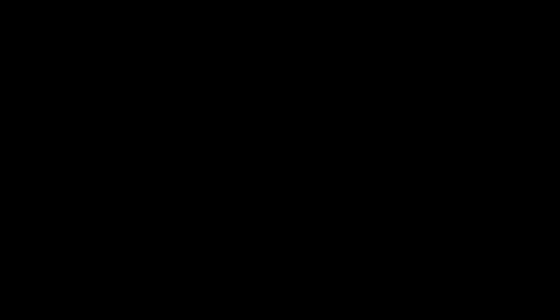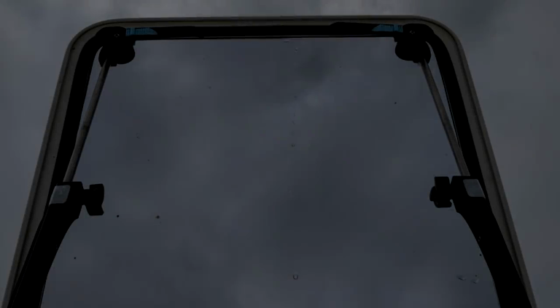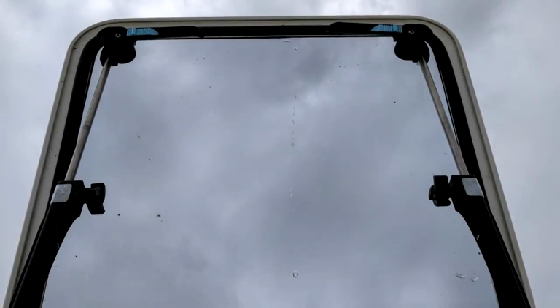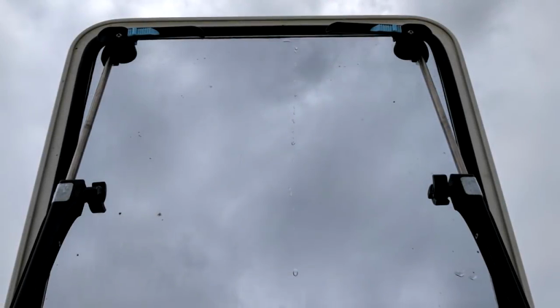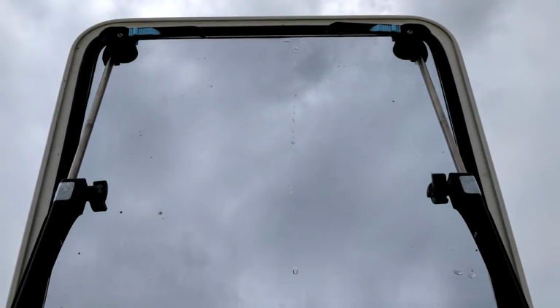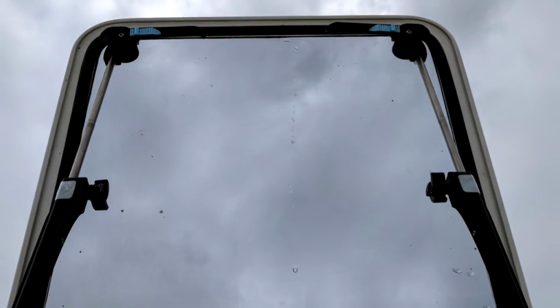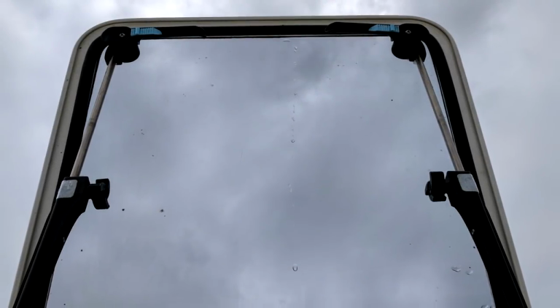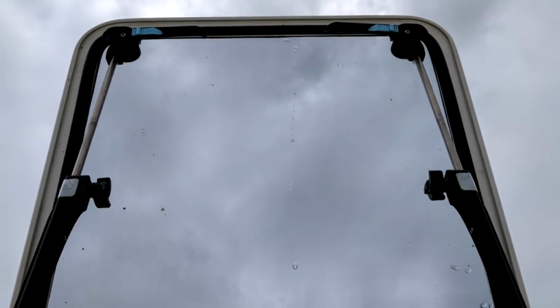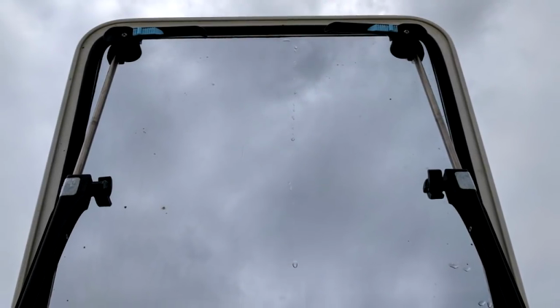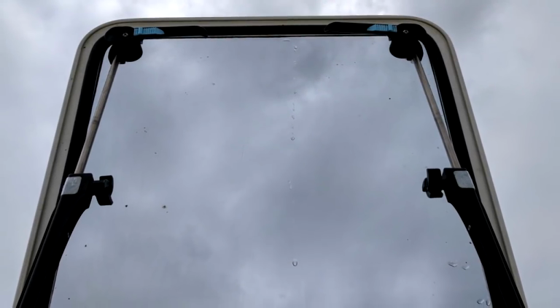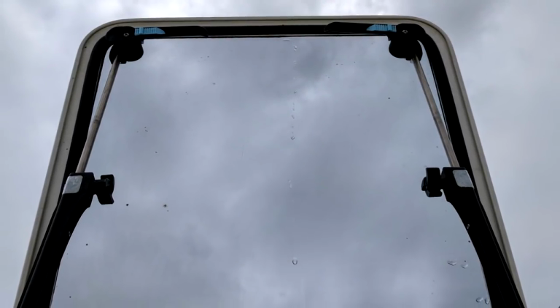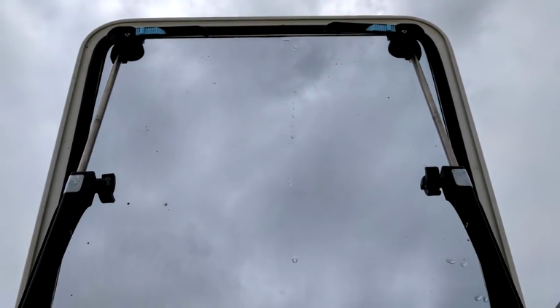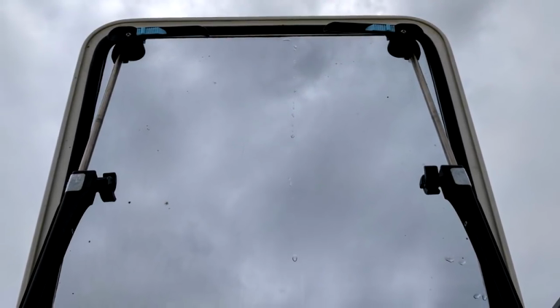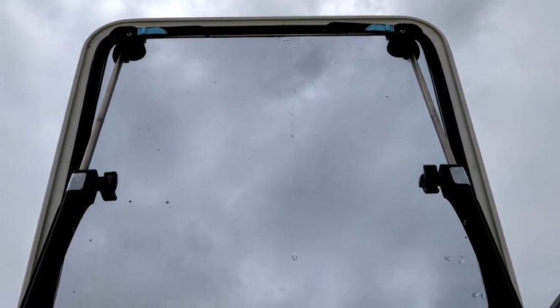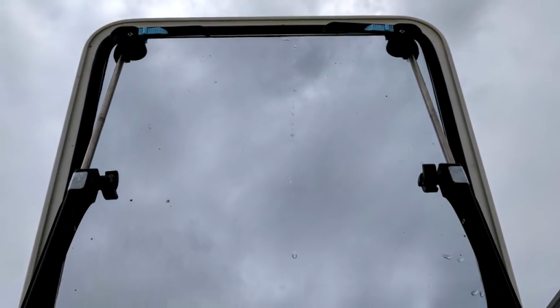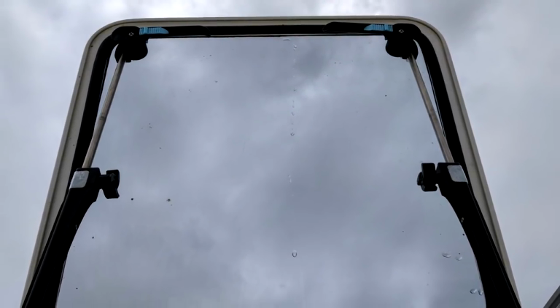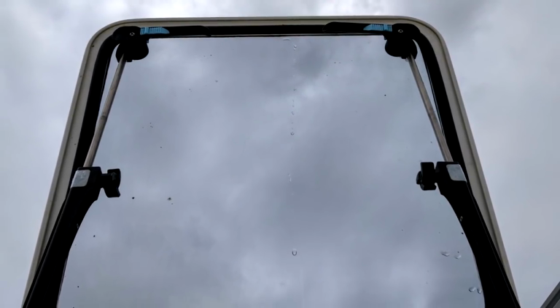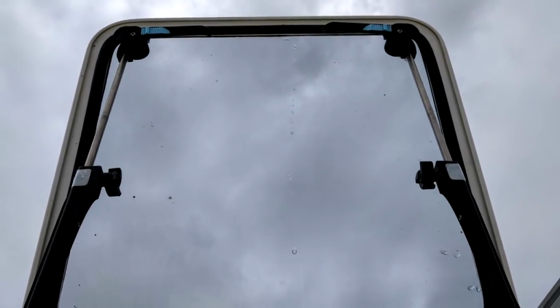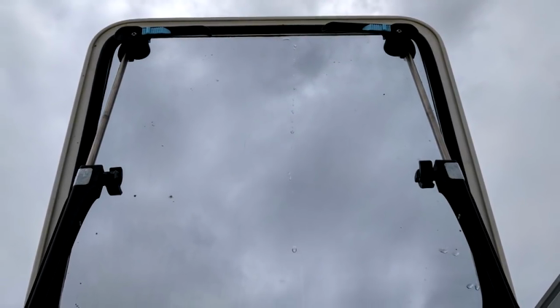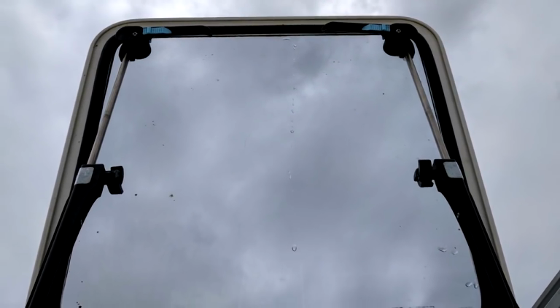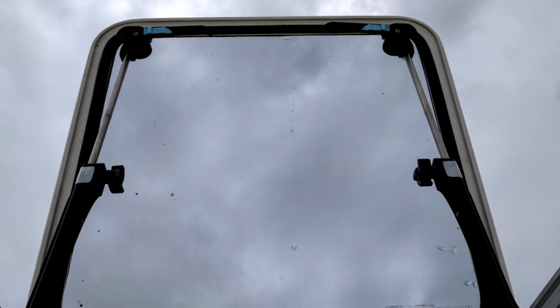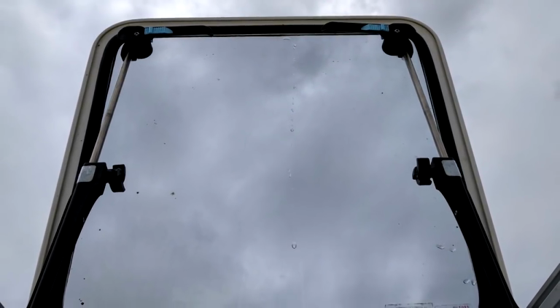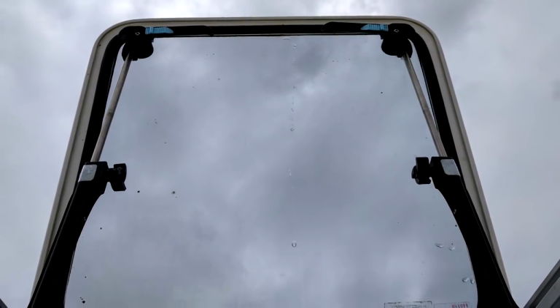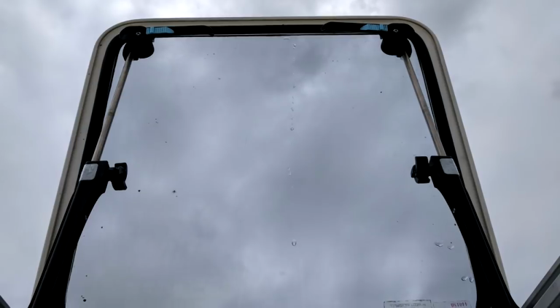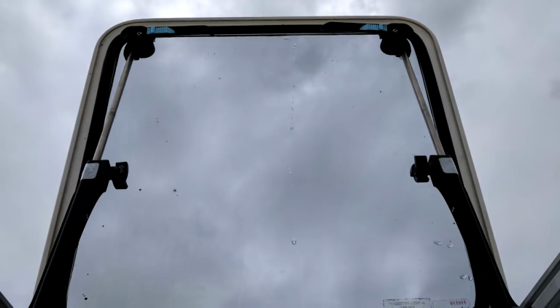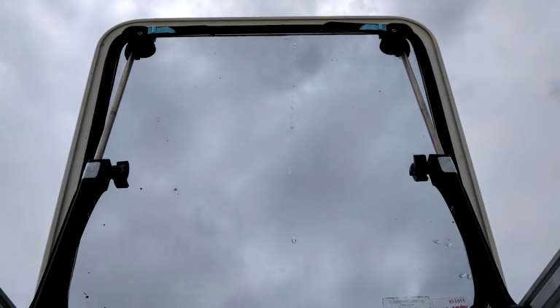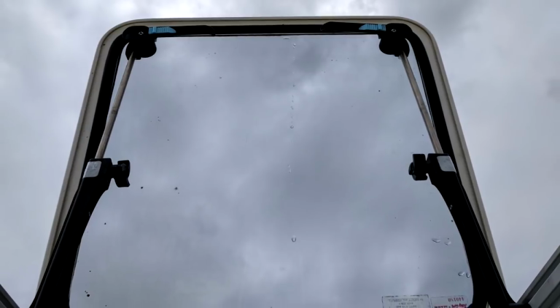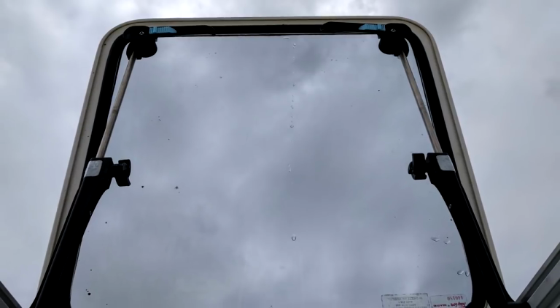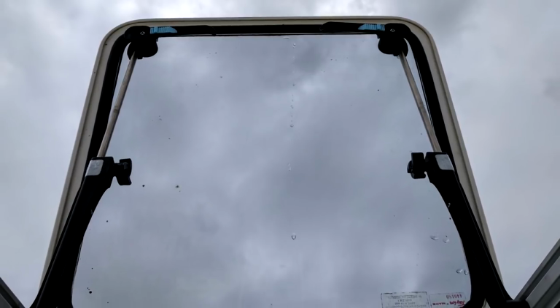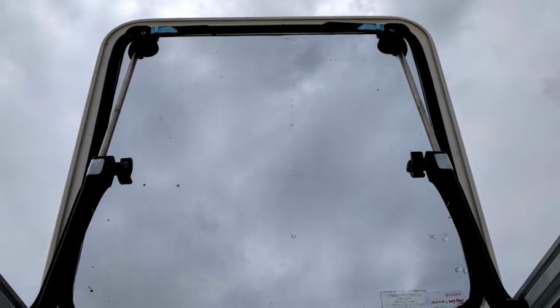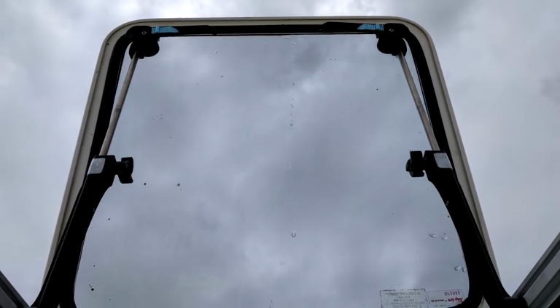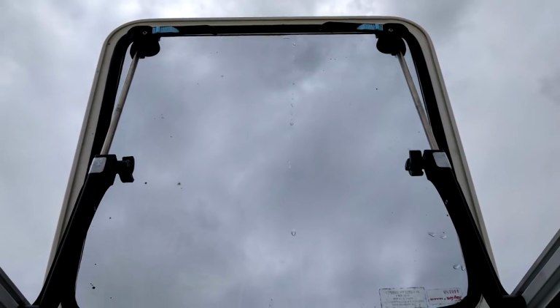The first step was simply to open the hatch, because I had to gain access to the seal which is on the underside of the hatch.